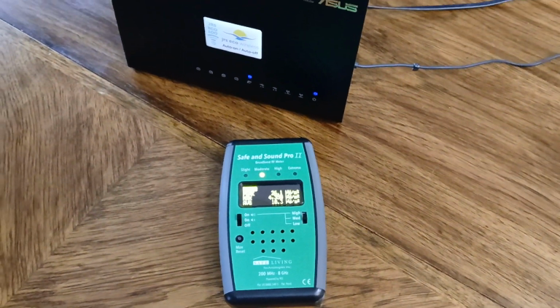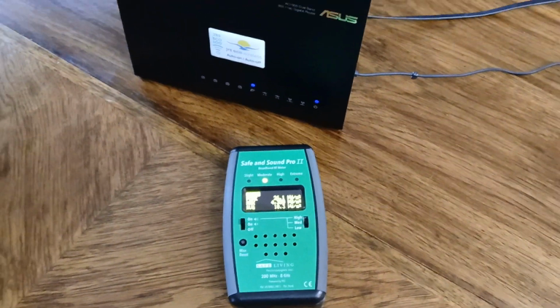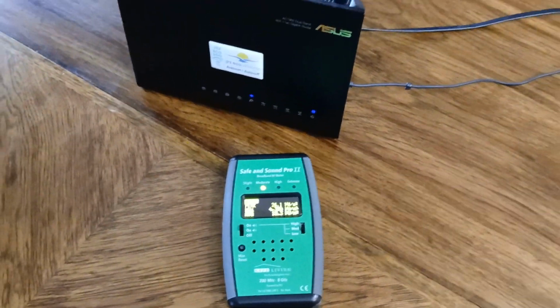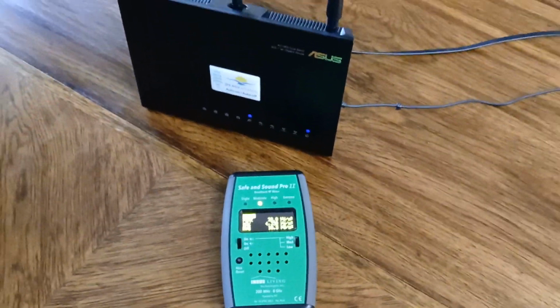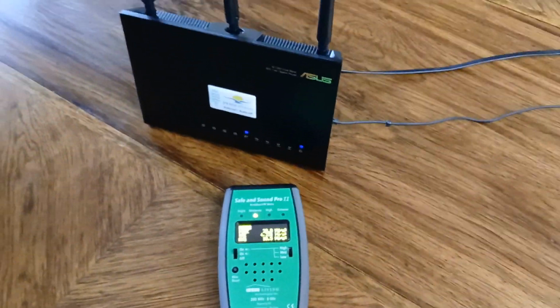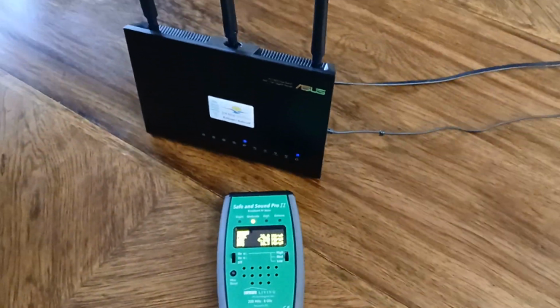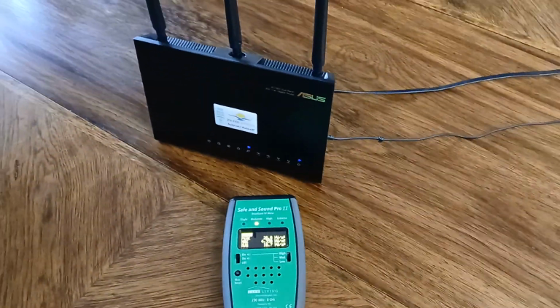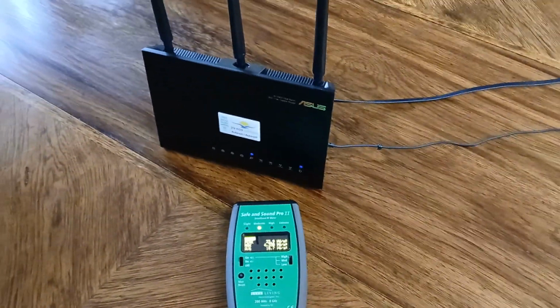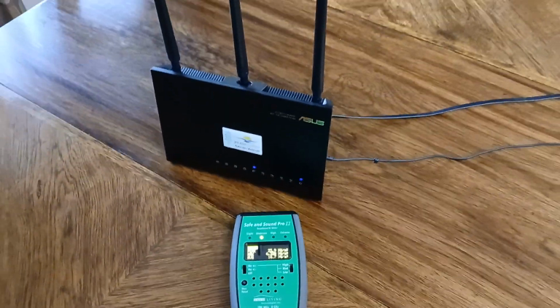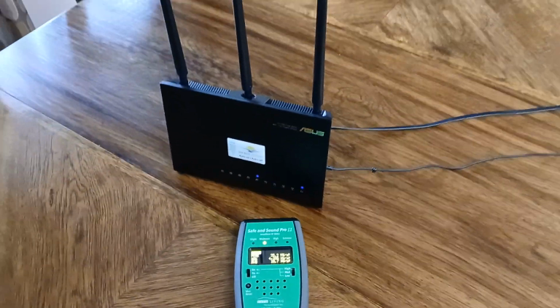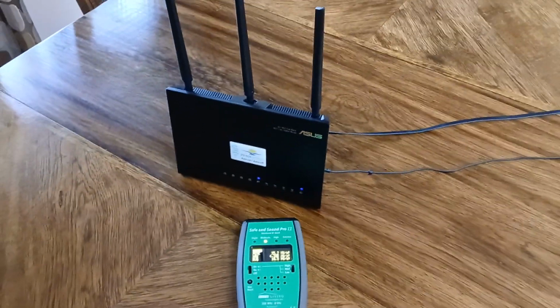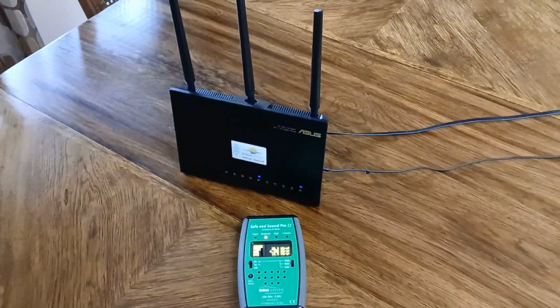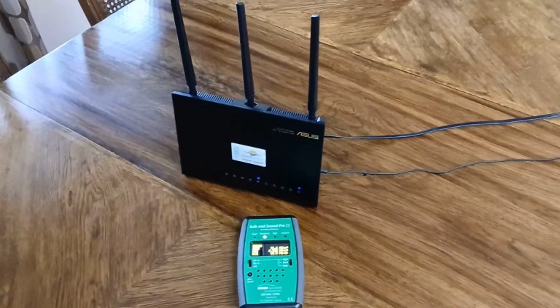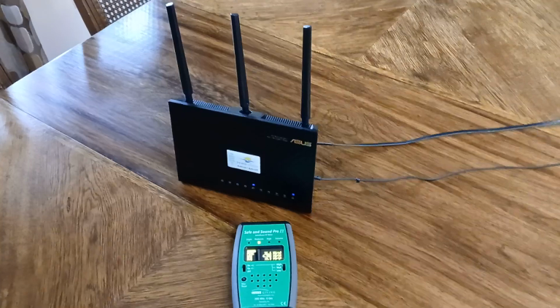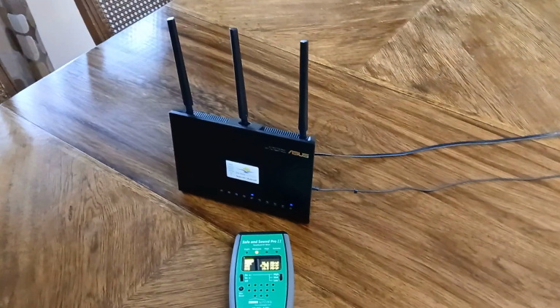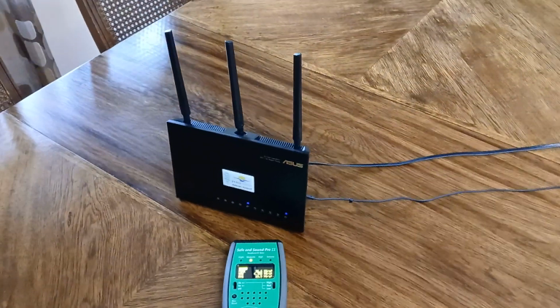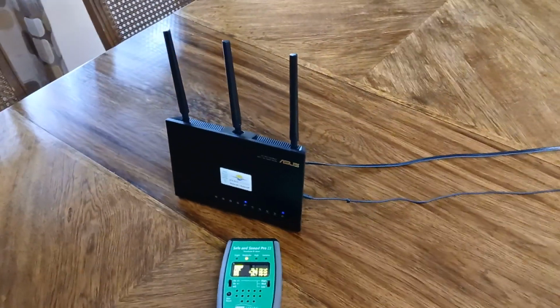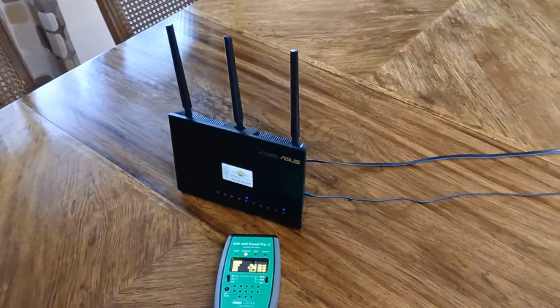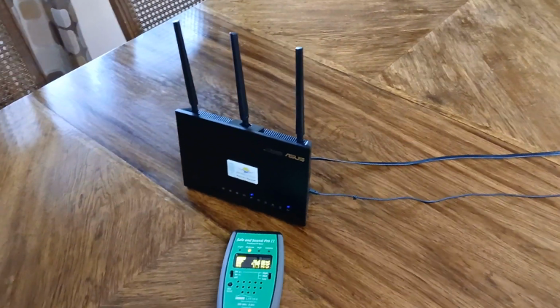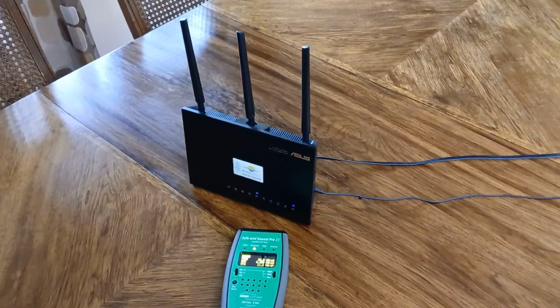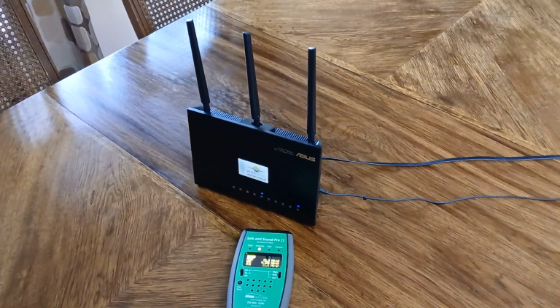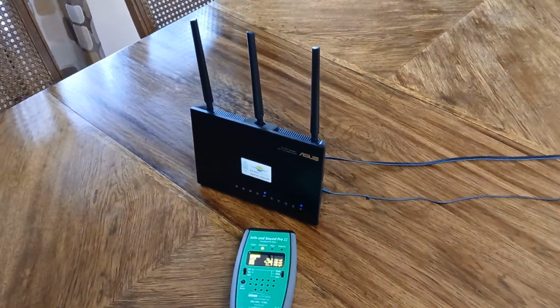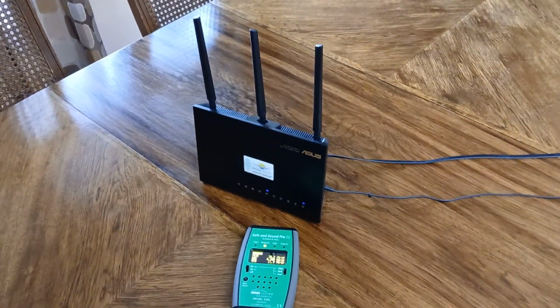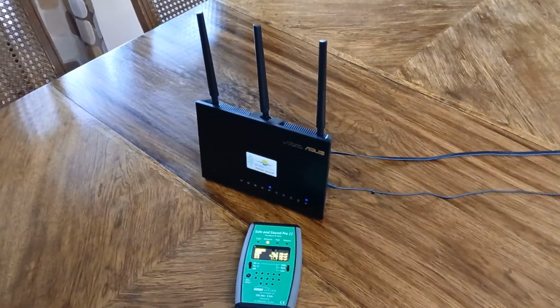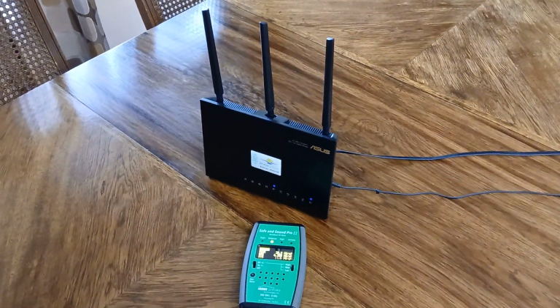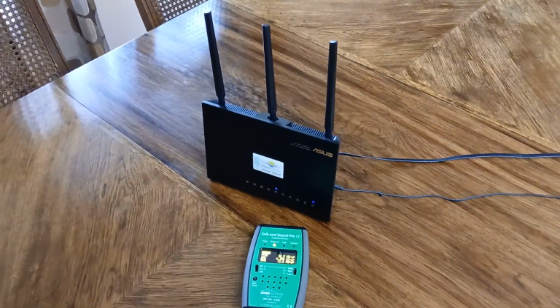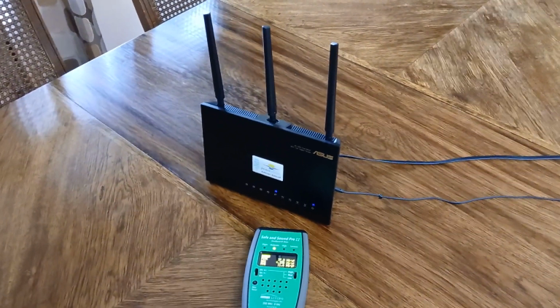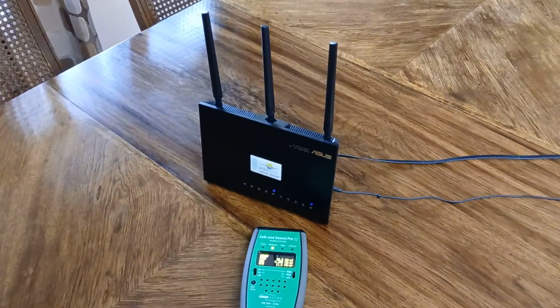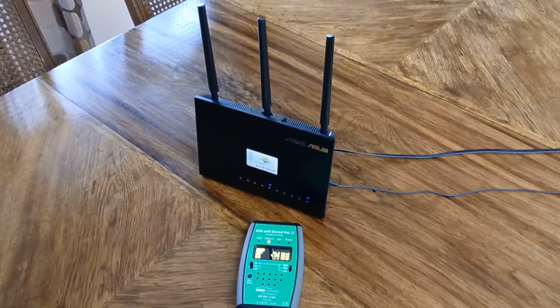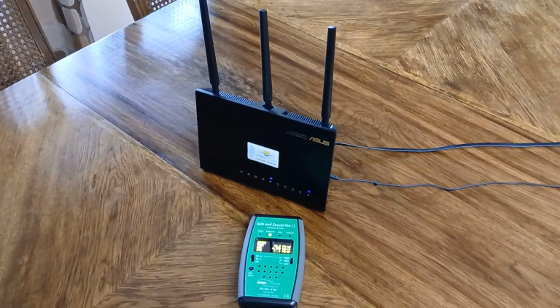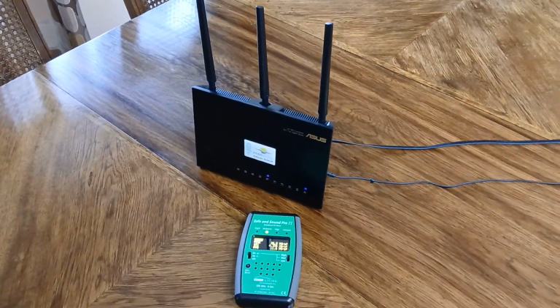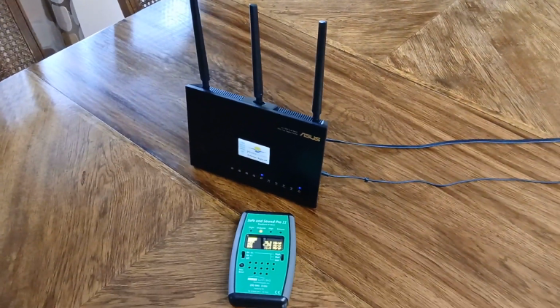But if you do need Wi-Fi in your home, then this JRS Eco Router is an excellent solution.